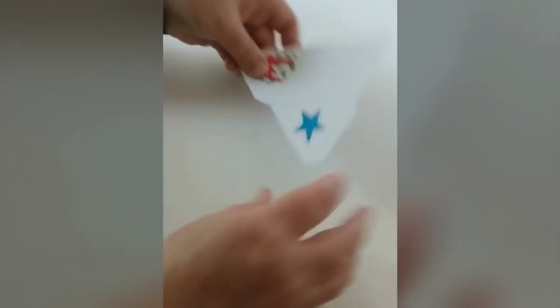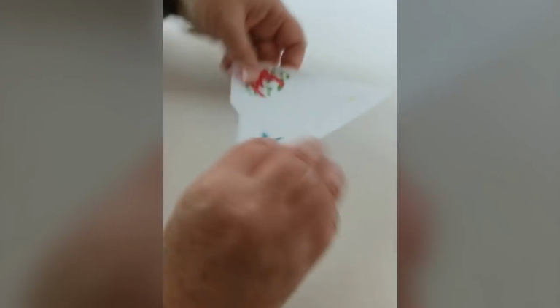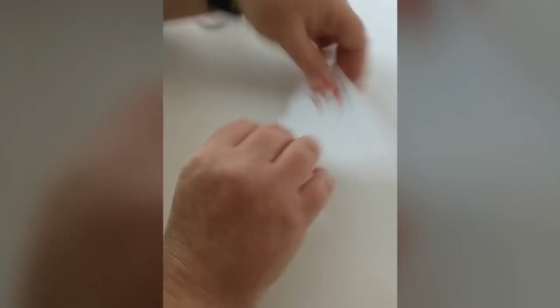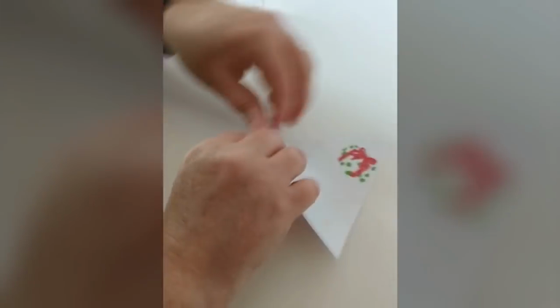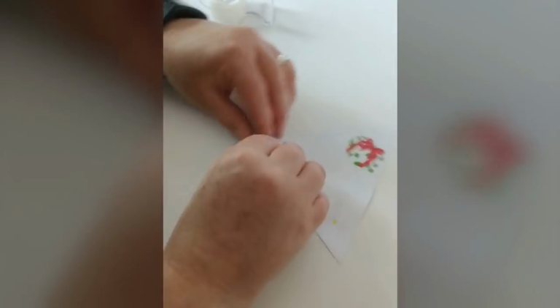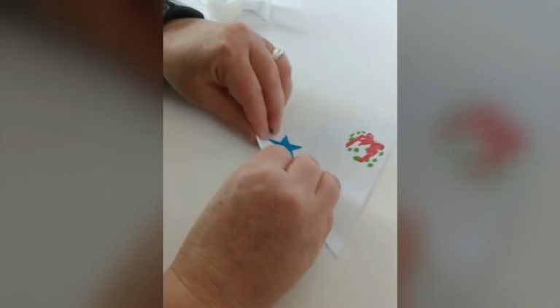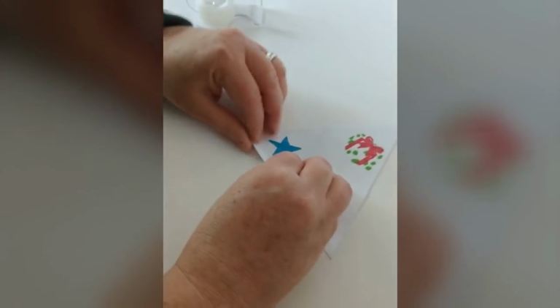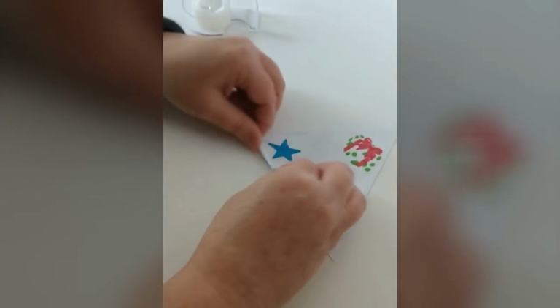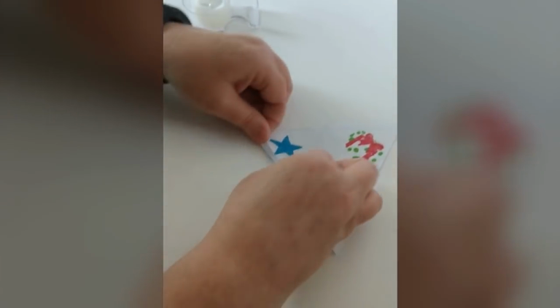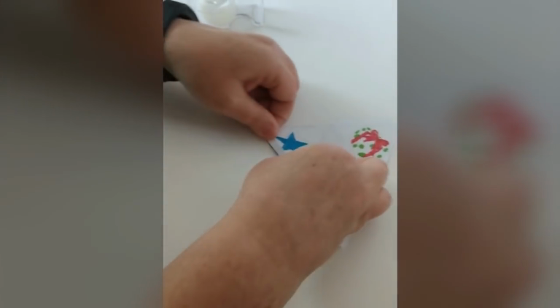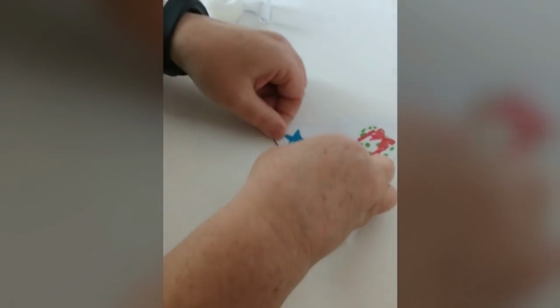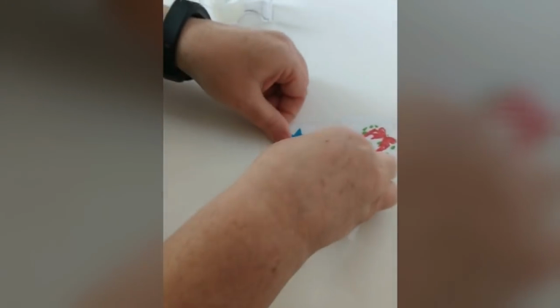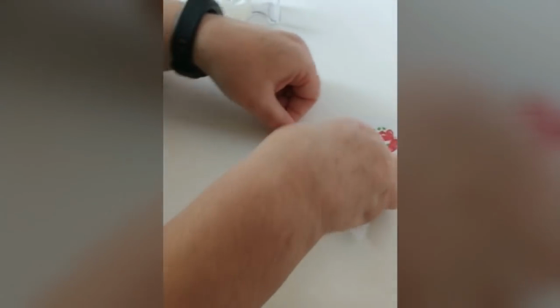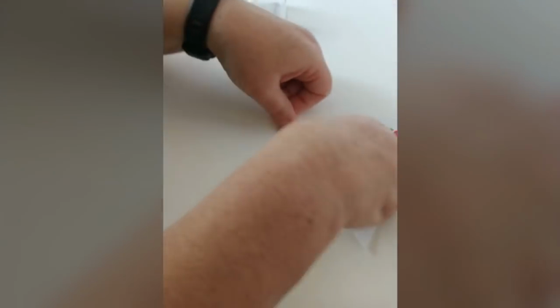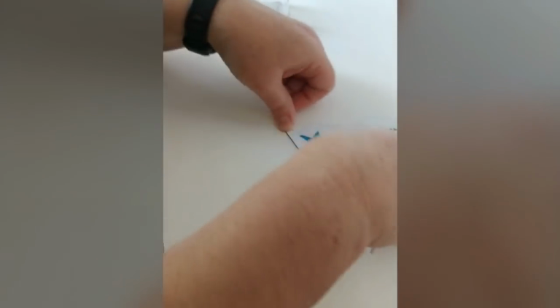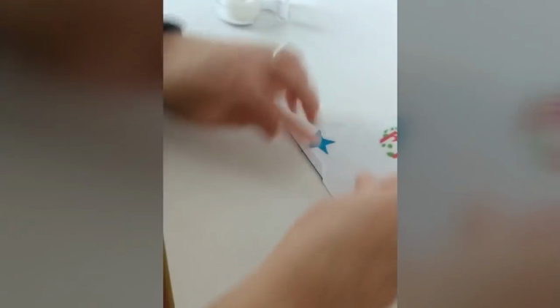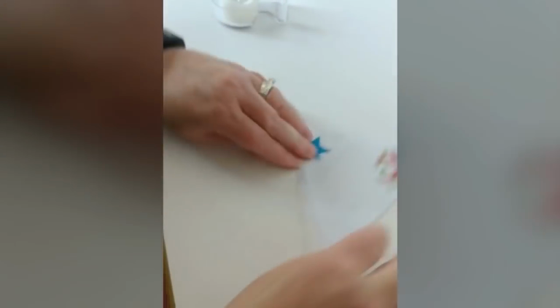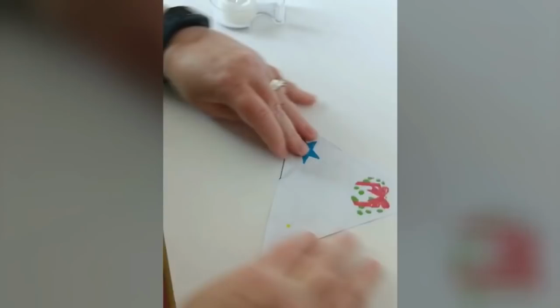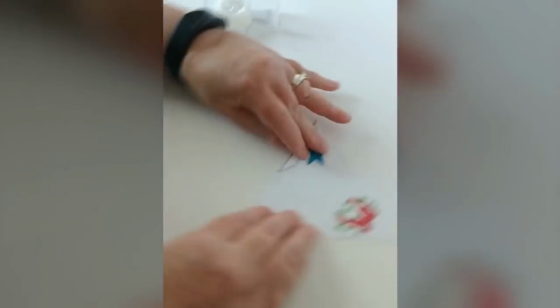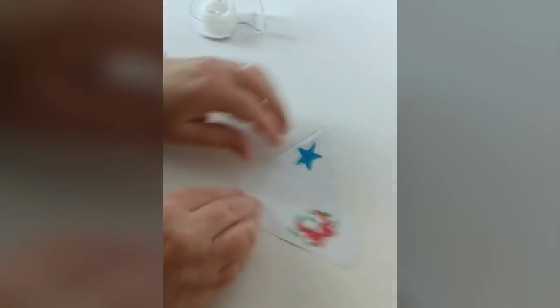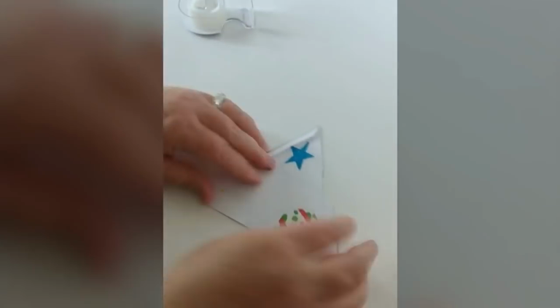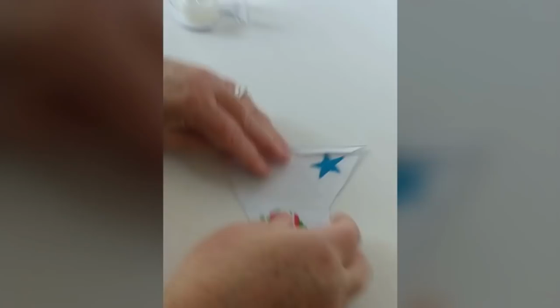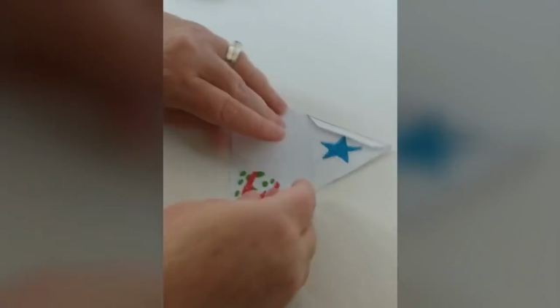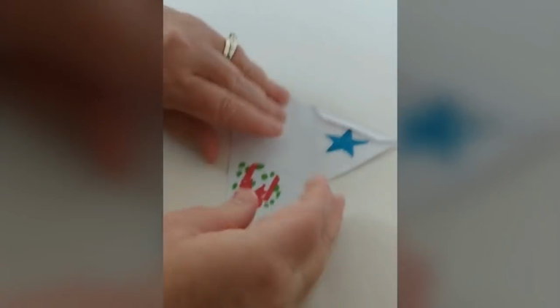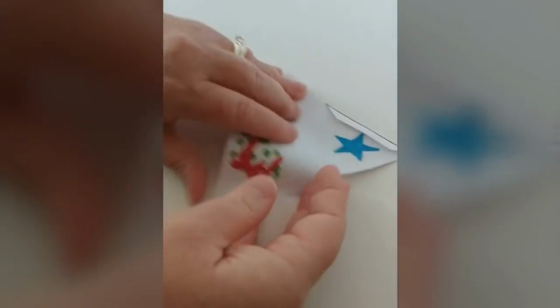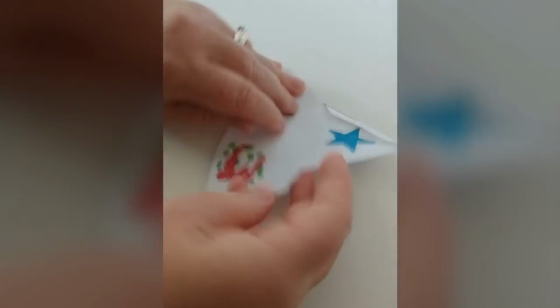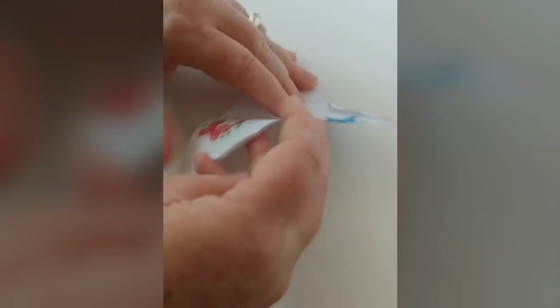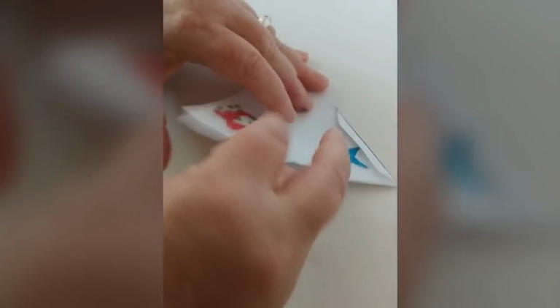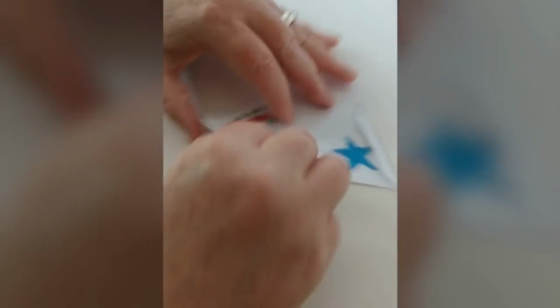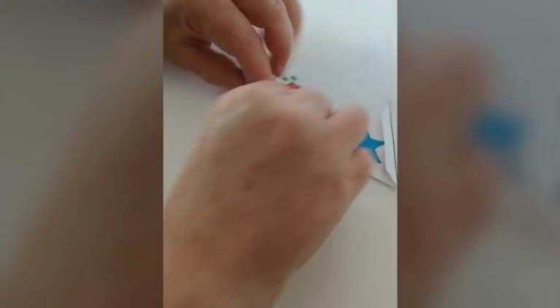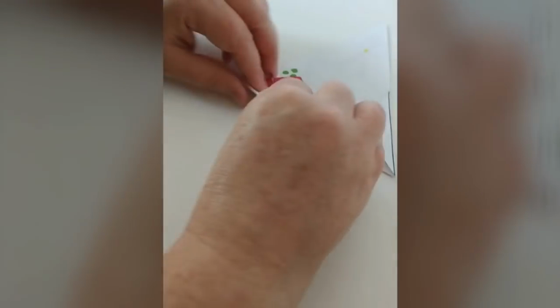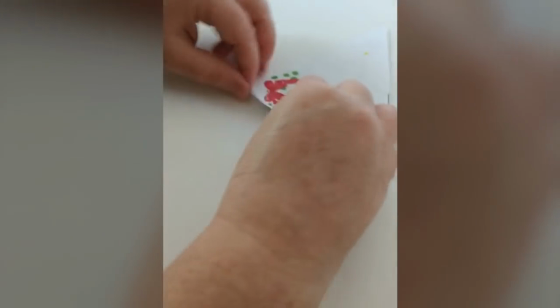Once you have everything cut and colored out, you want to fold in the flaps and then fold it along the fold lines.